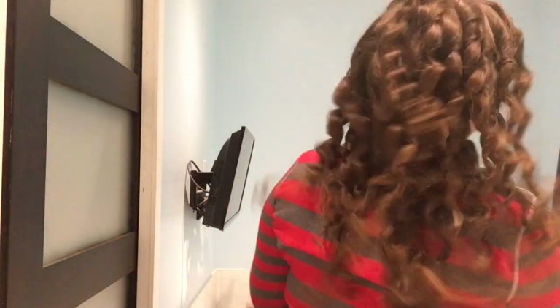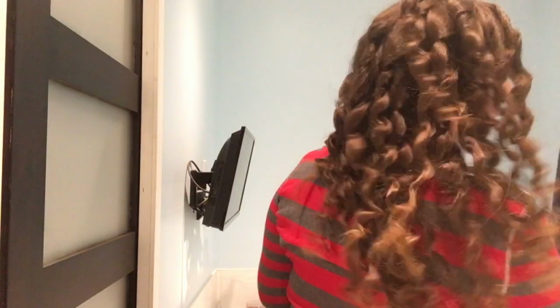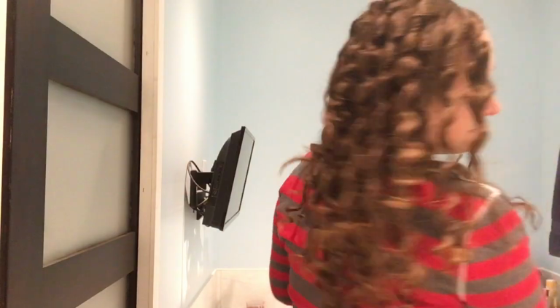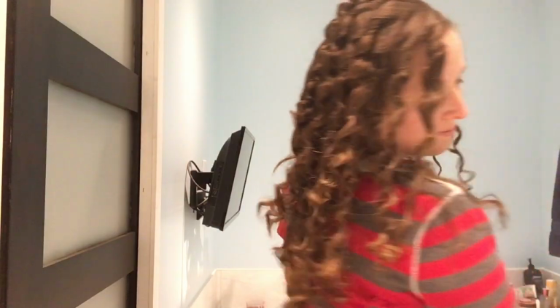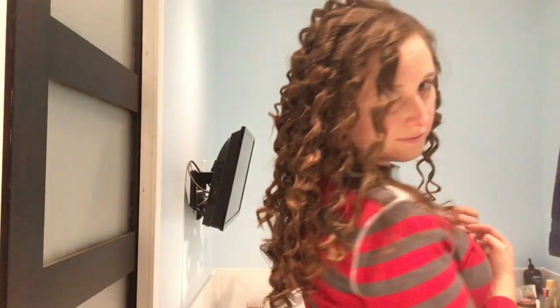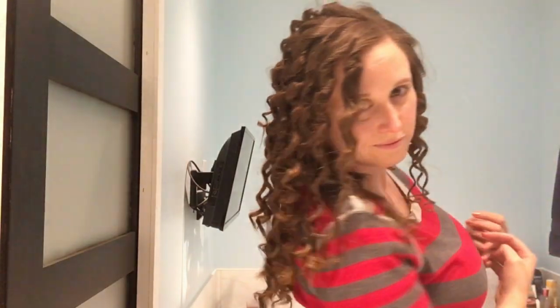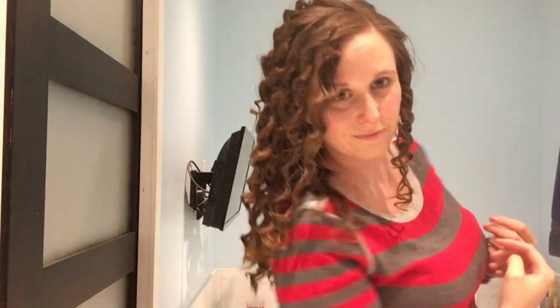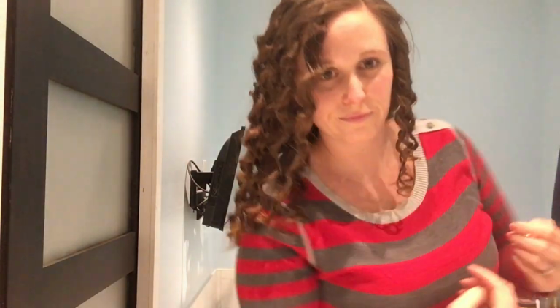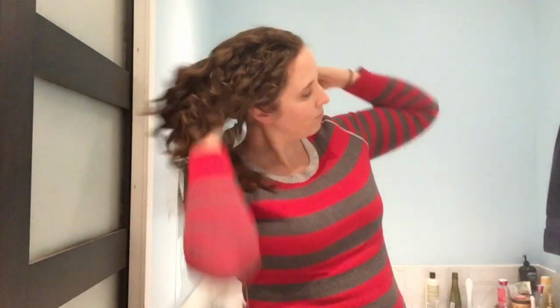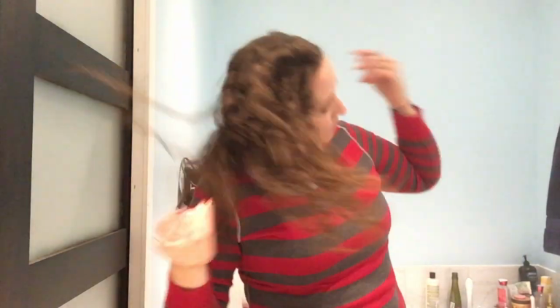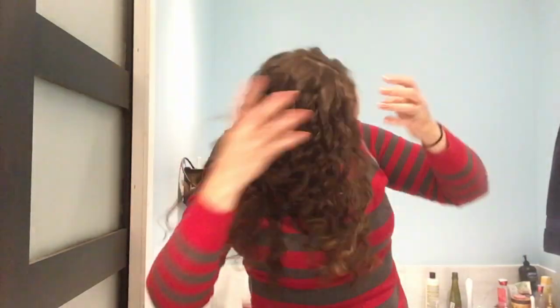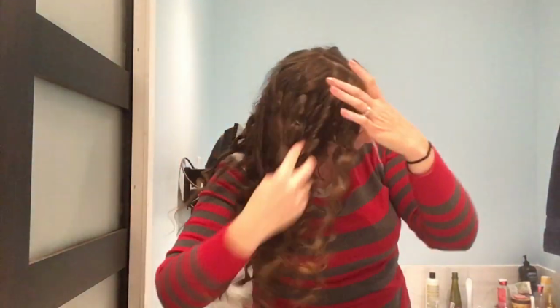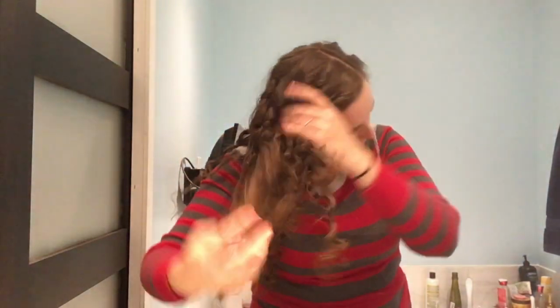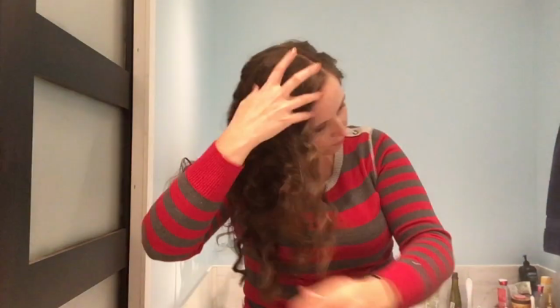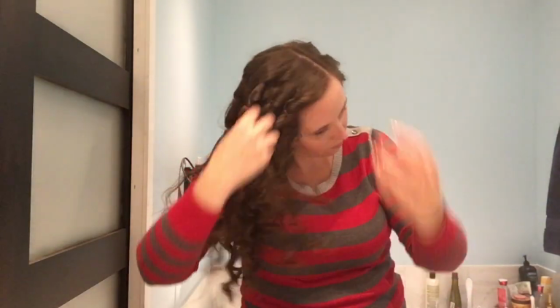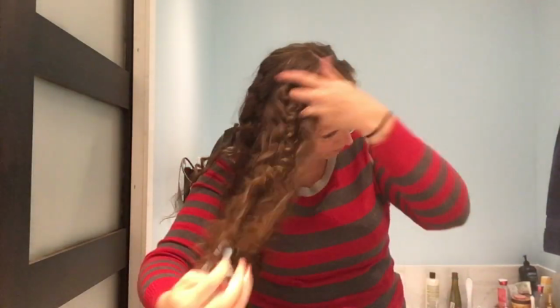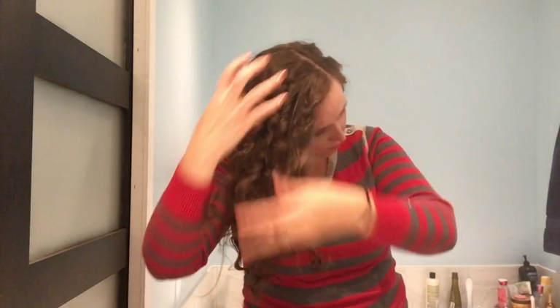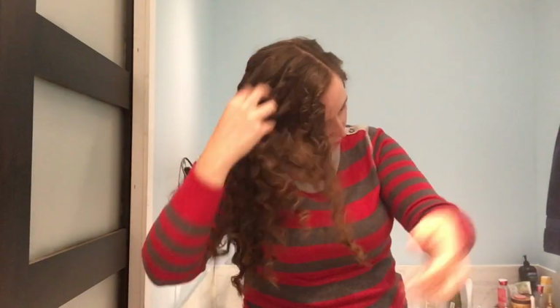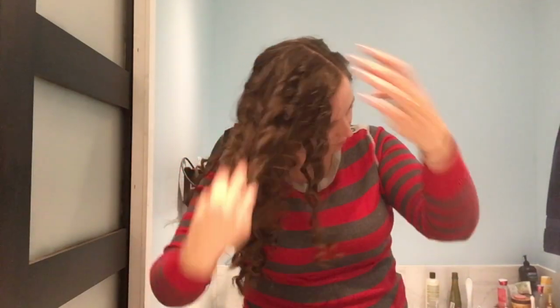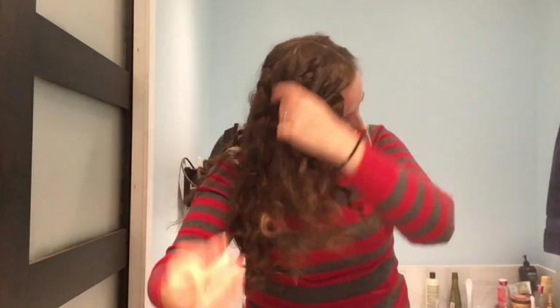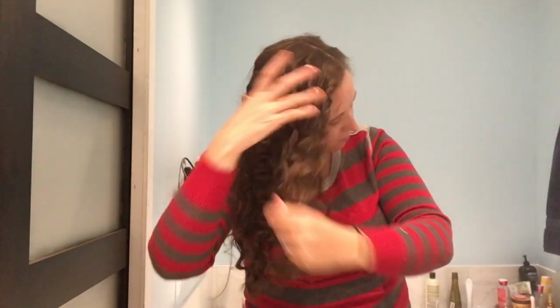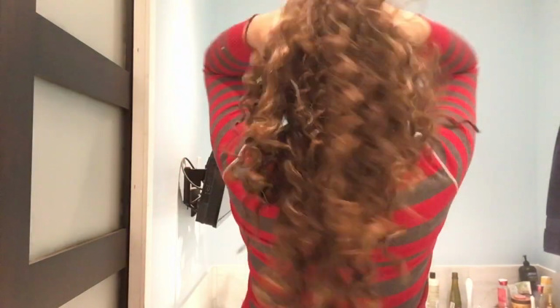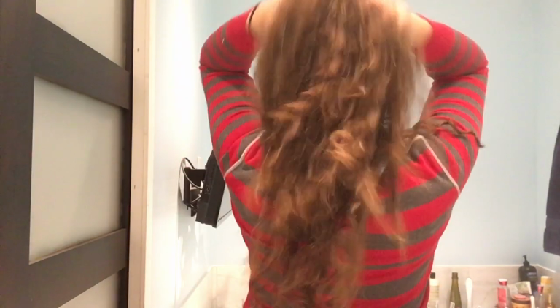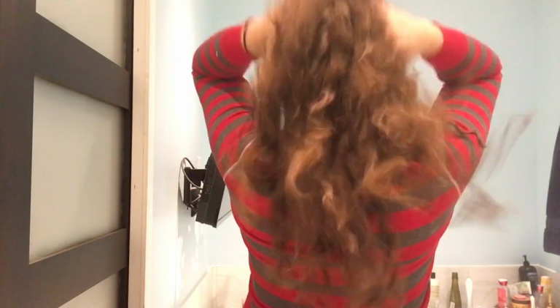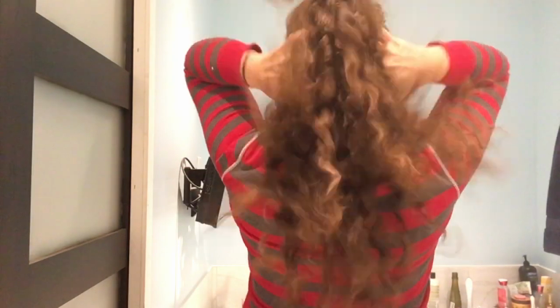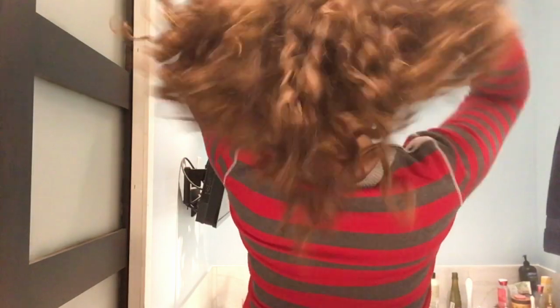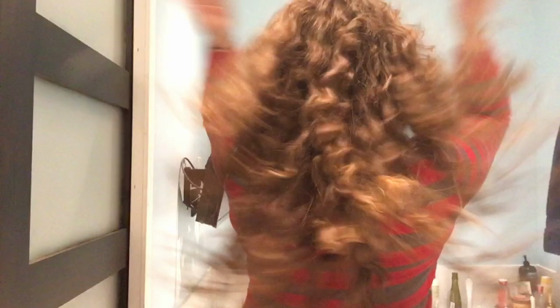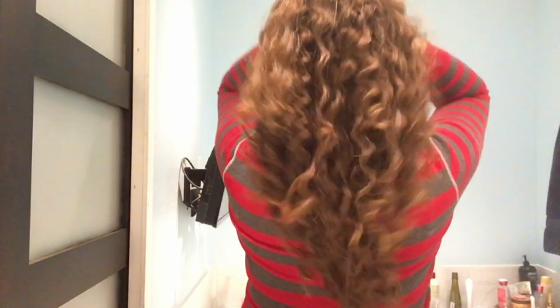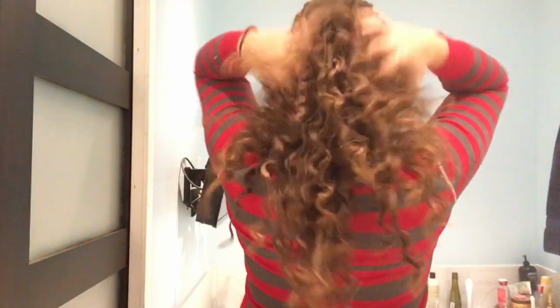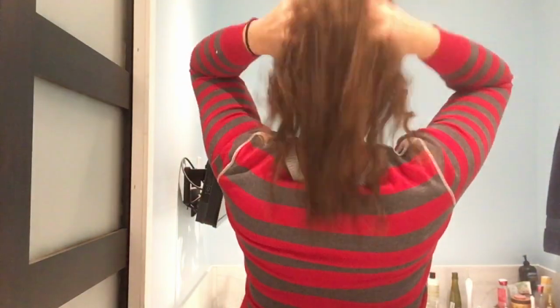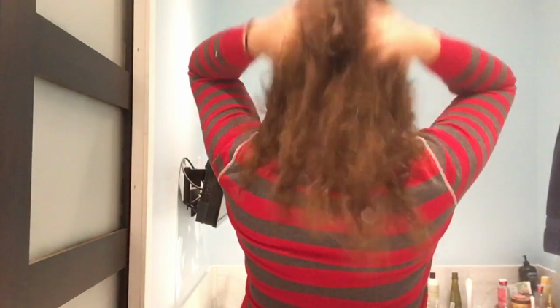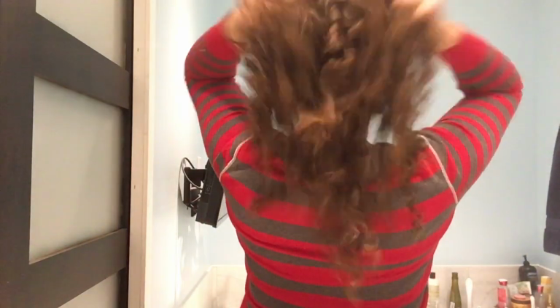The Wahl Skinny Curler does everything that it claims to do. If you want the look of tight spiral curls, then this is the wand for you.